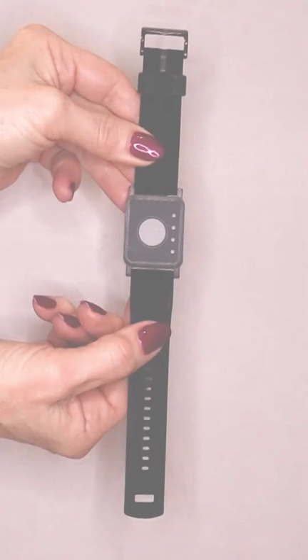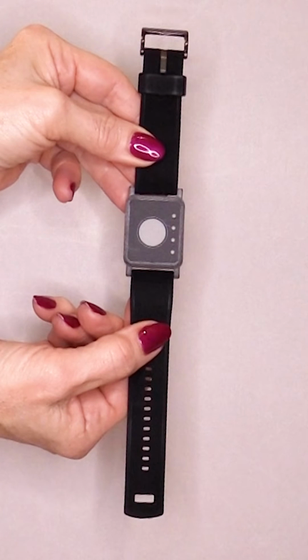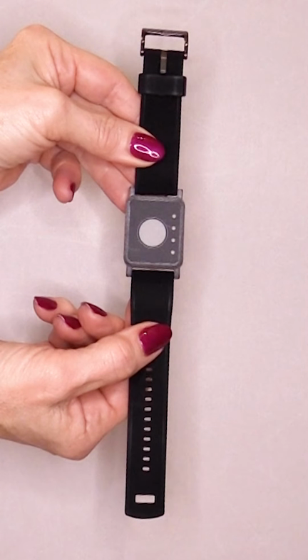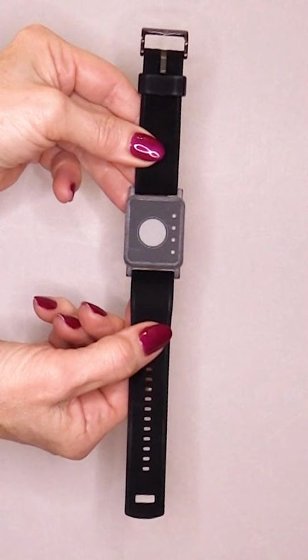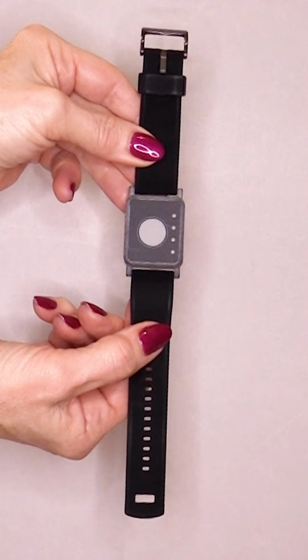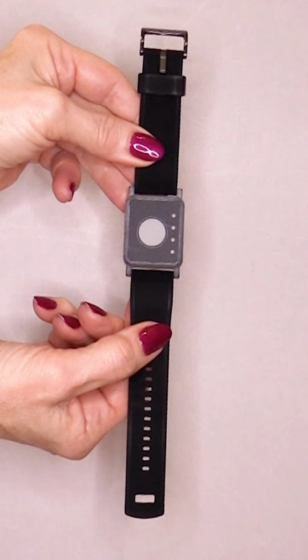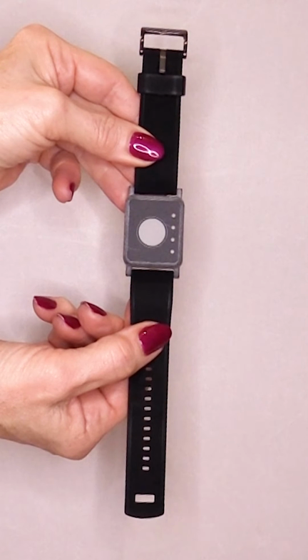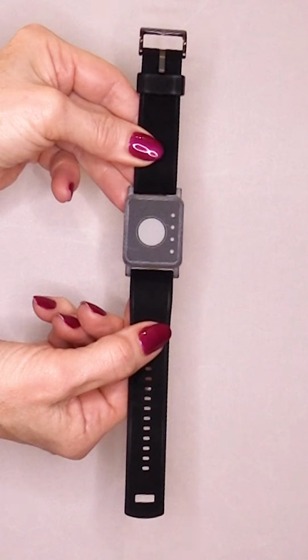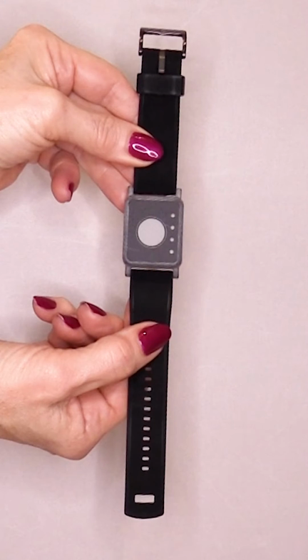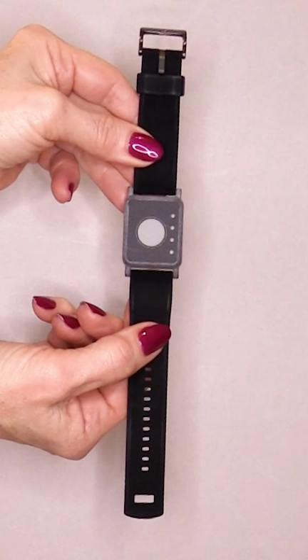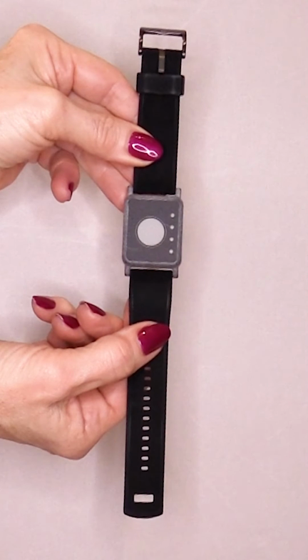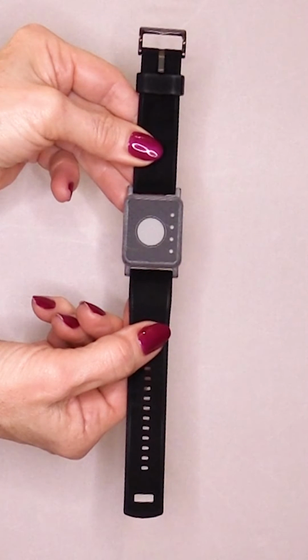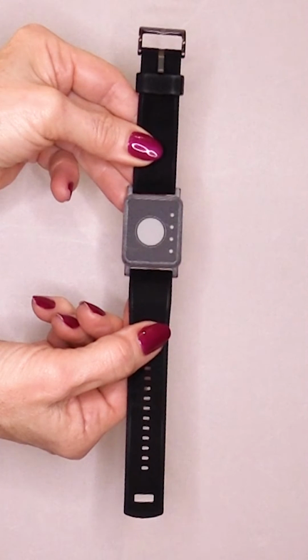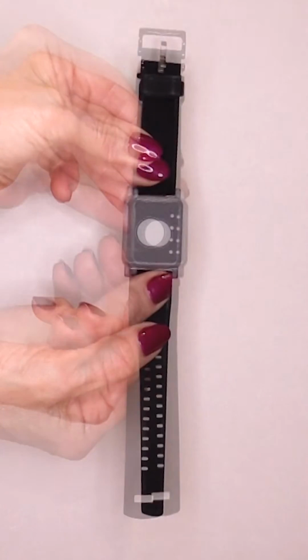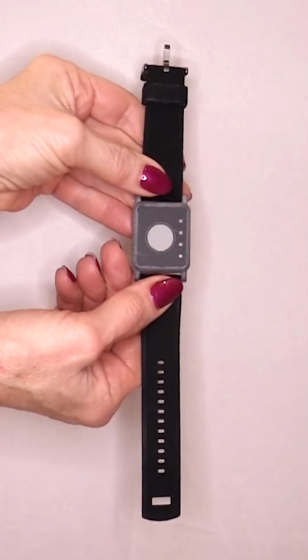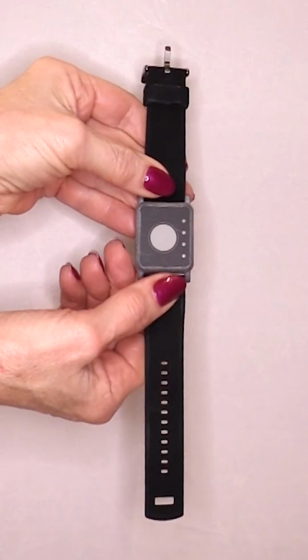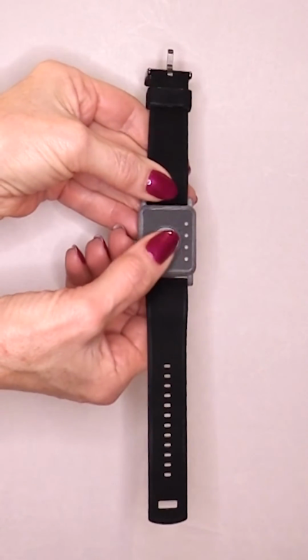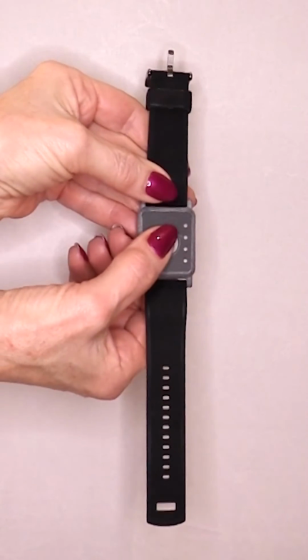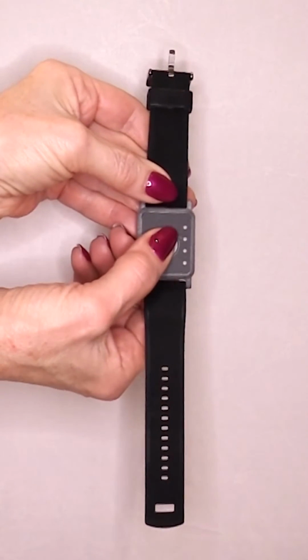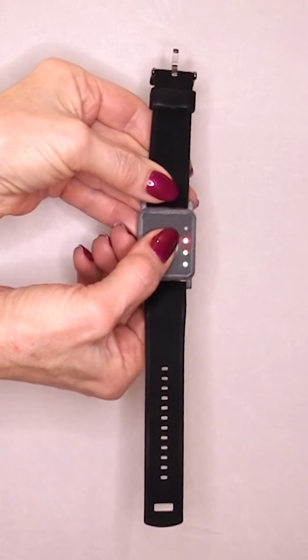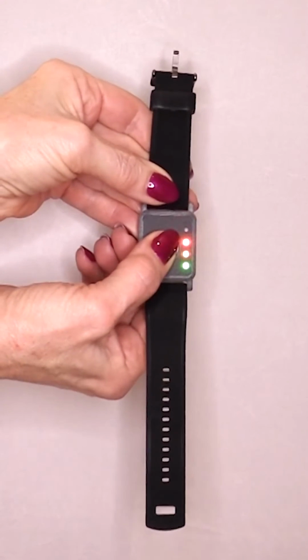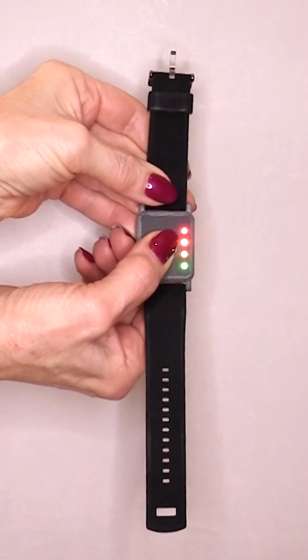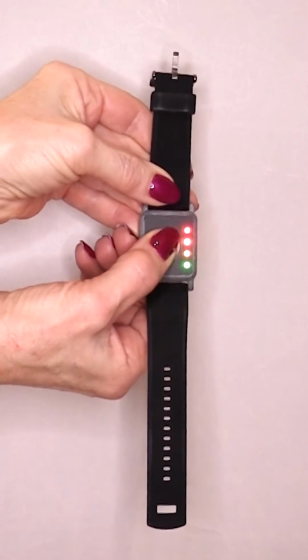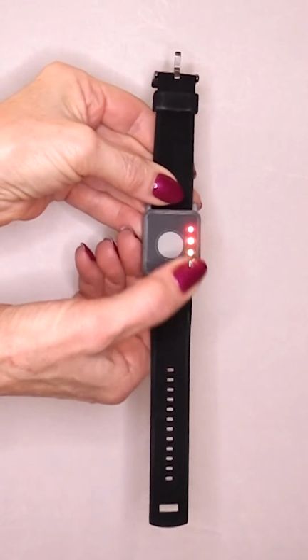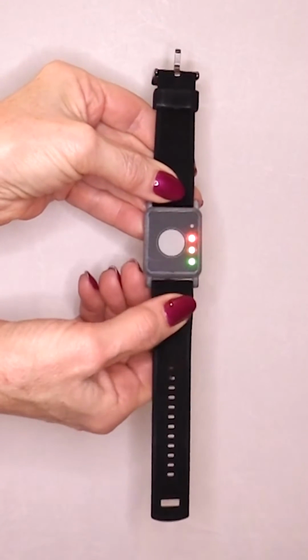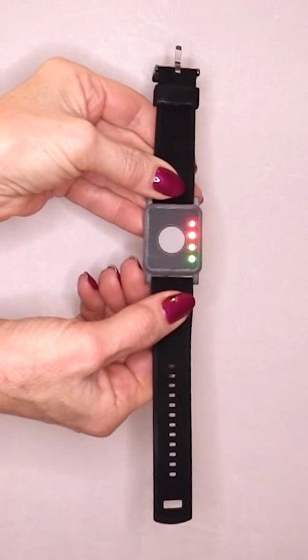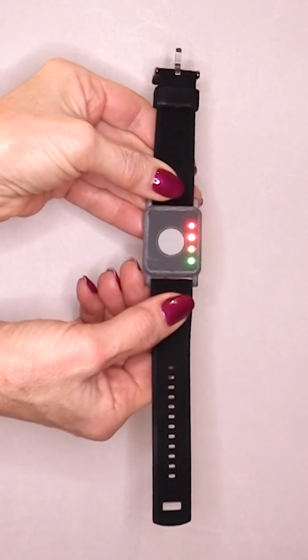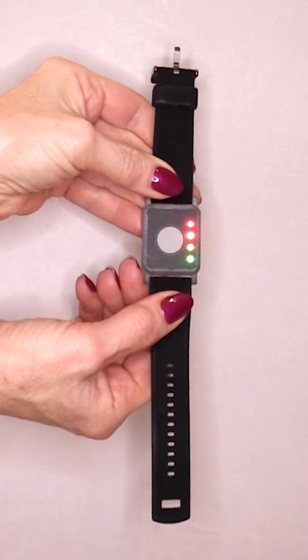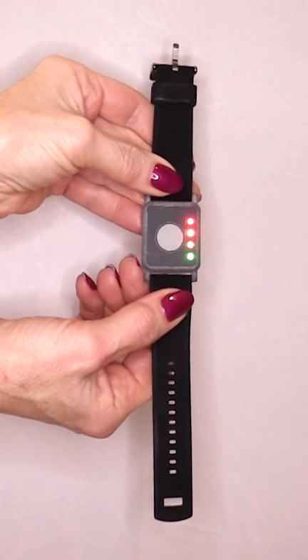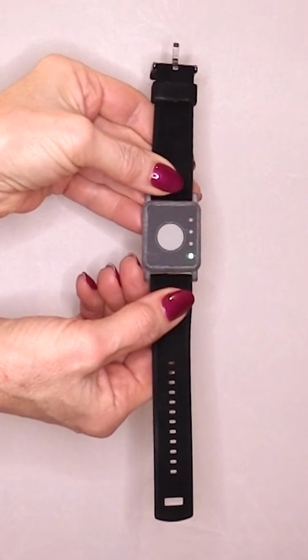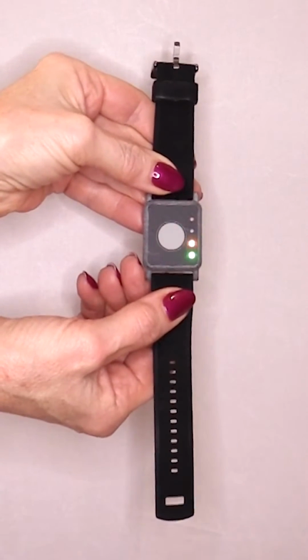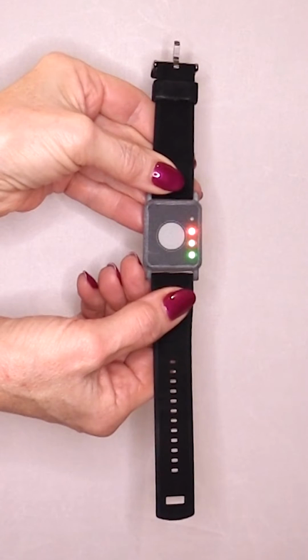Let's test it out and see how it works. To turn this device on, you will need to simply press the center button once.